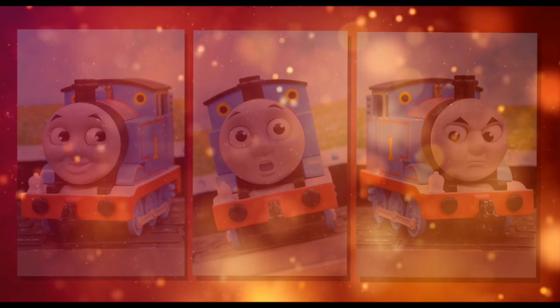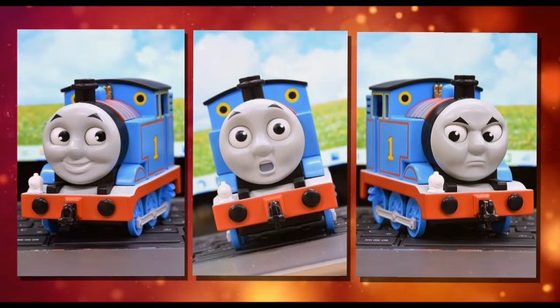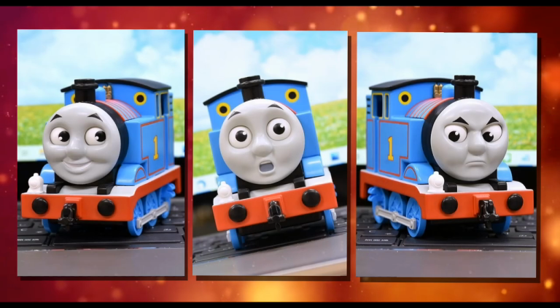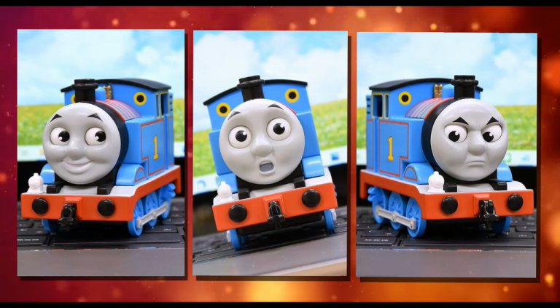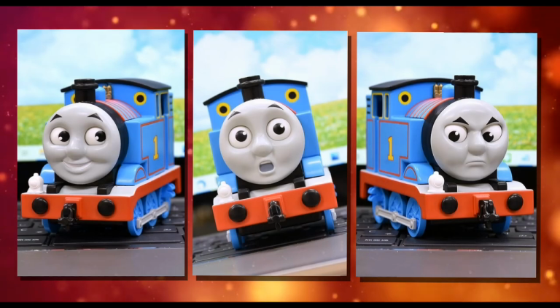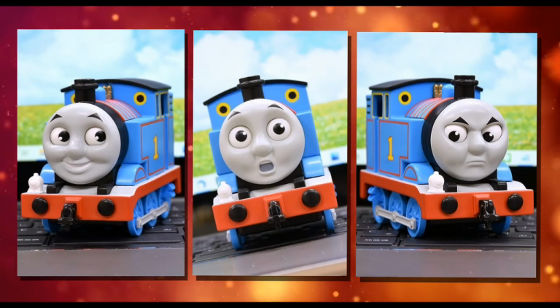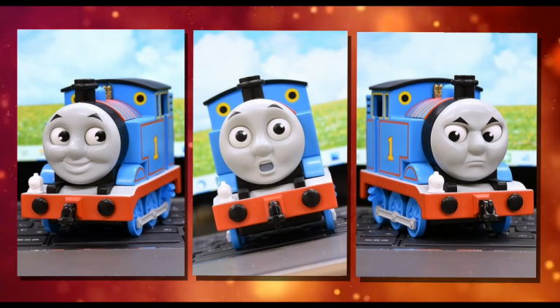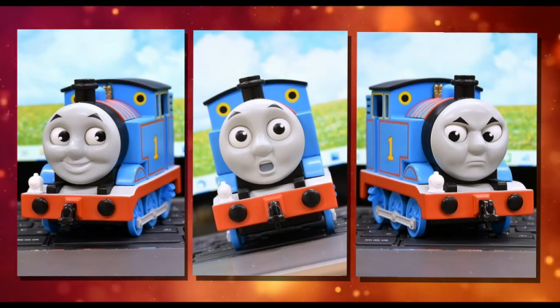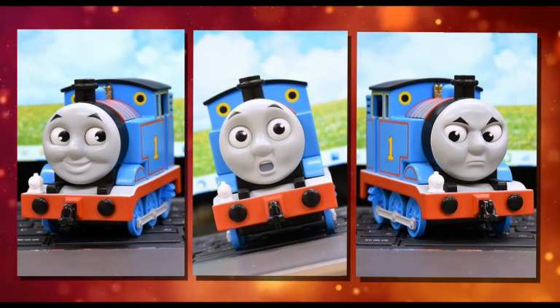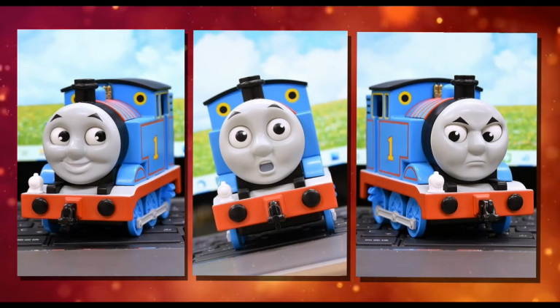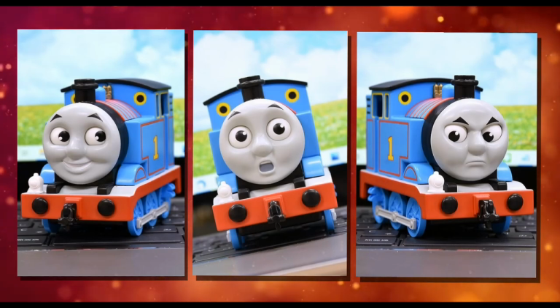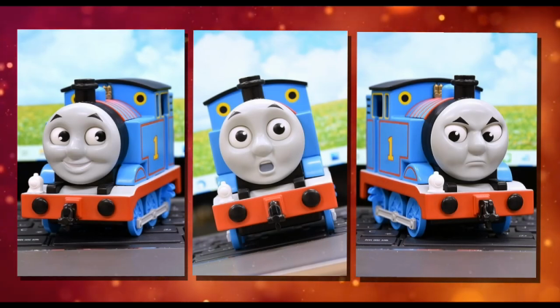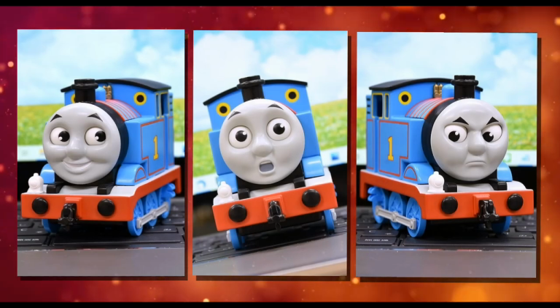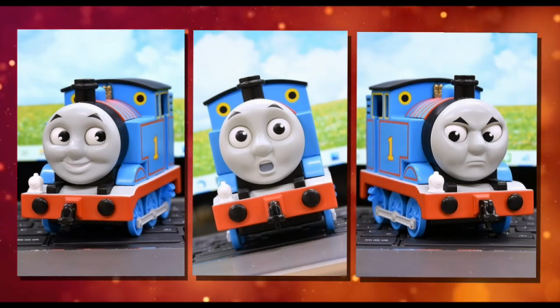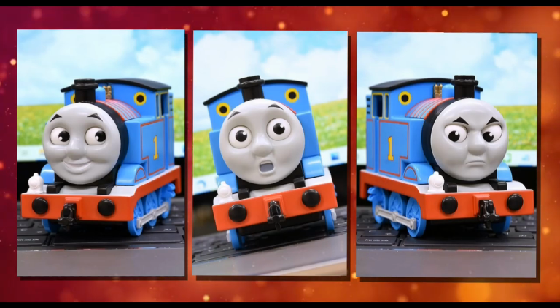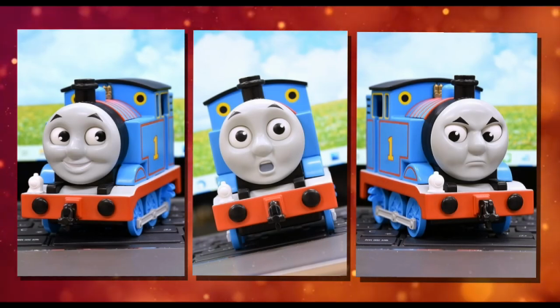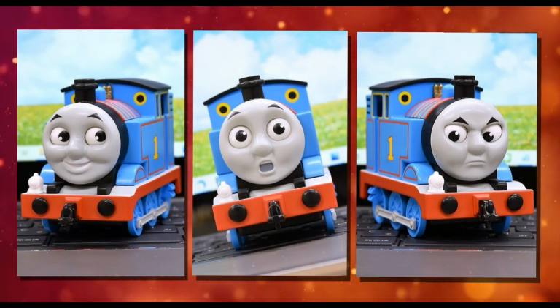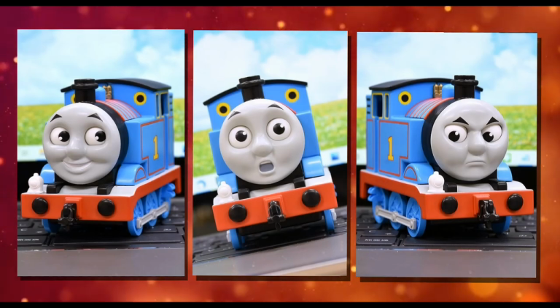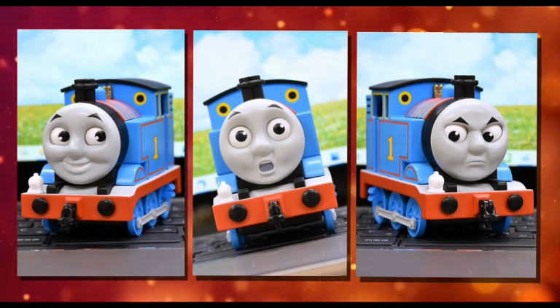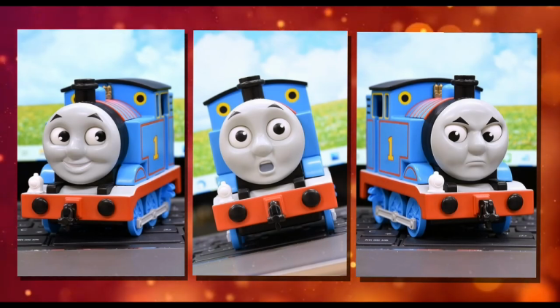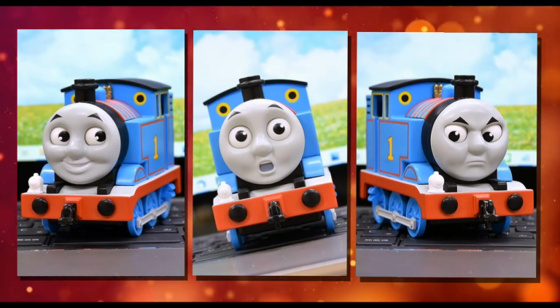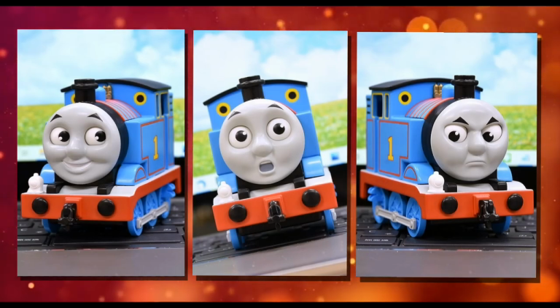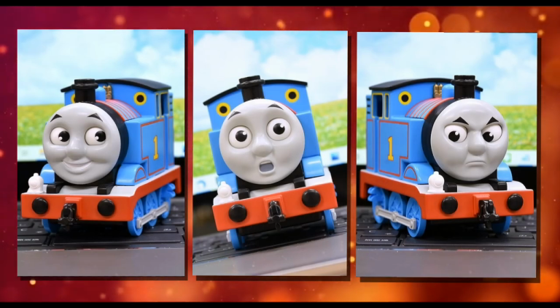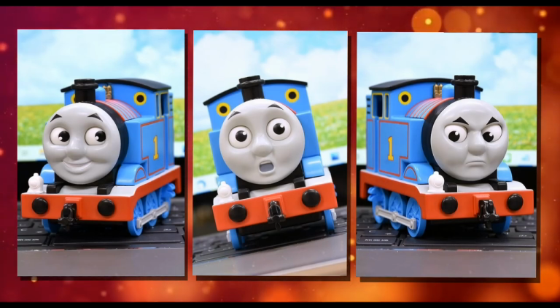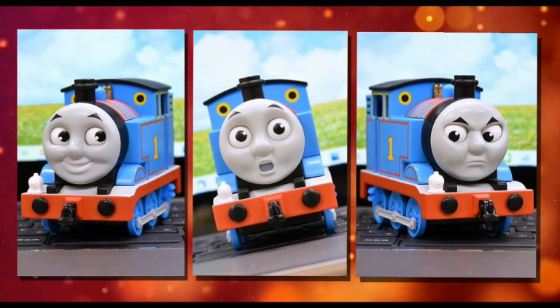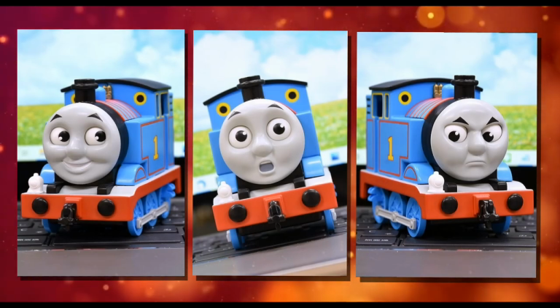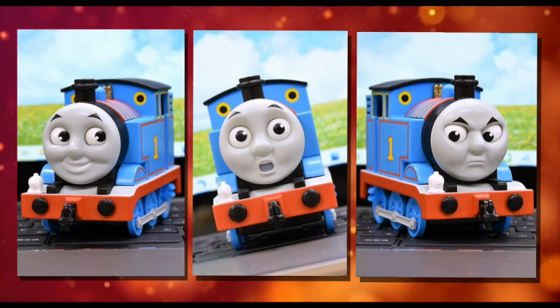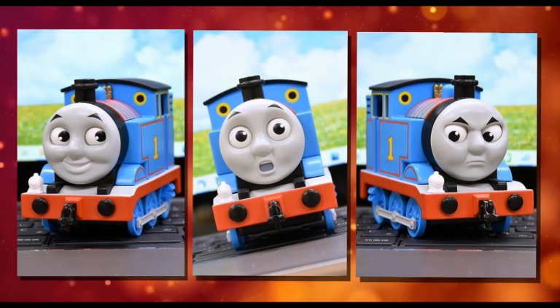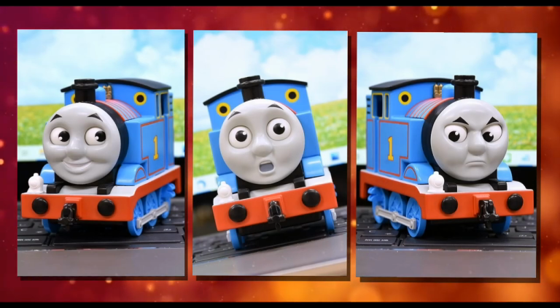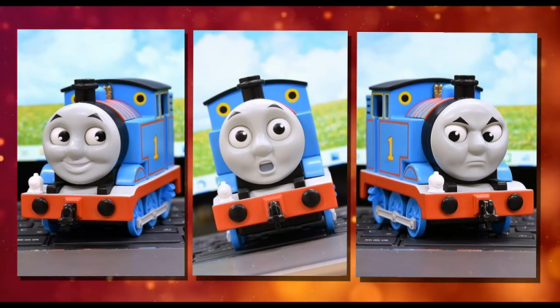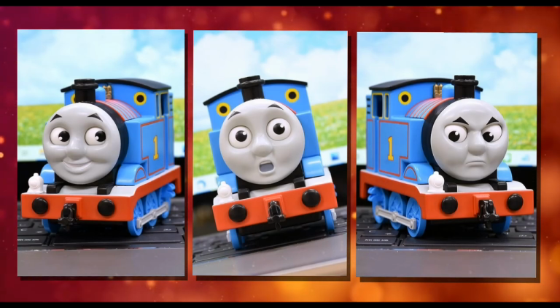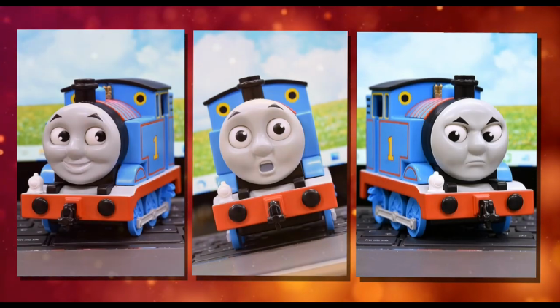This is a work of art. All three CGI faces are perfectly represented in the model. Amazing.